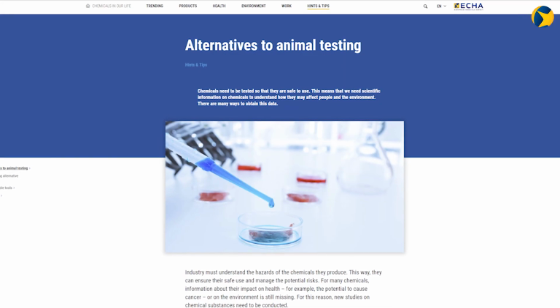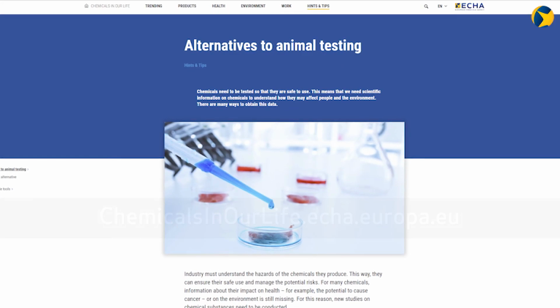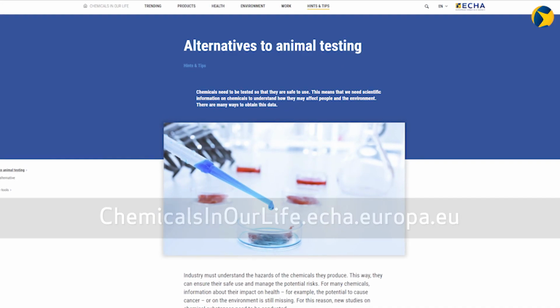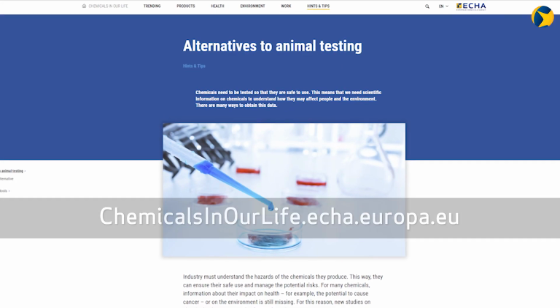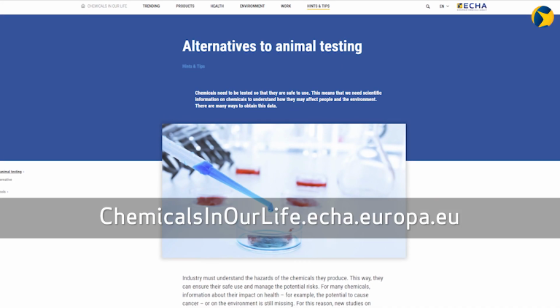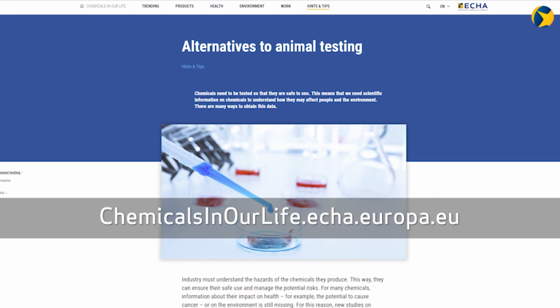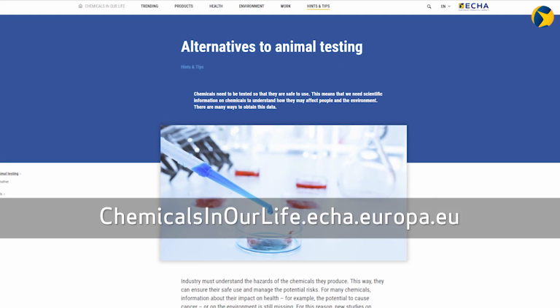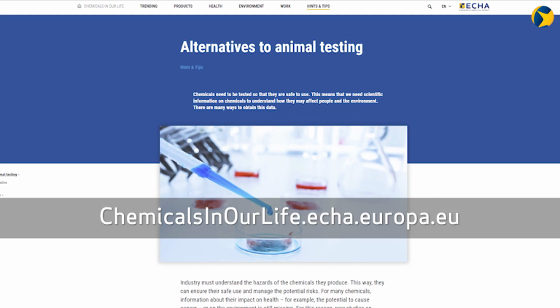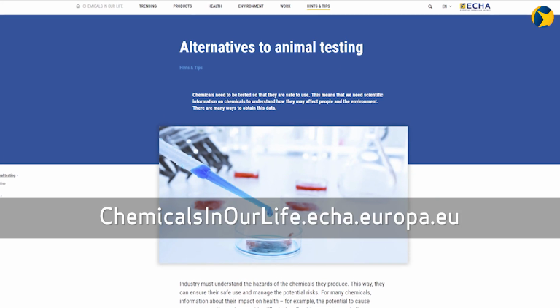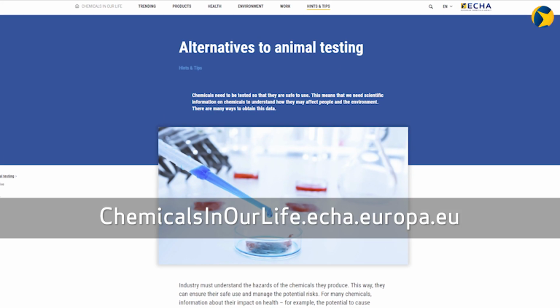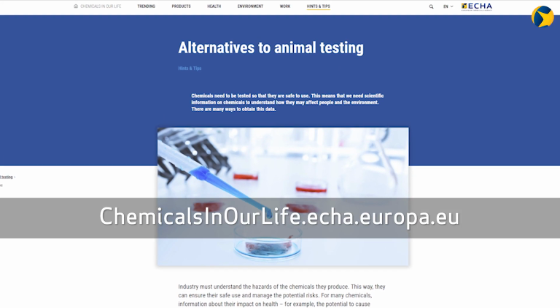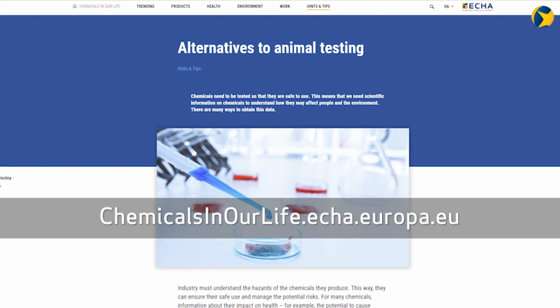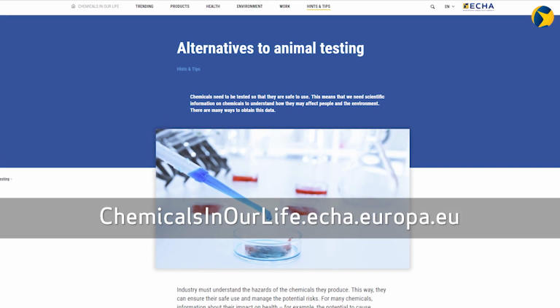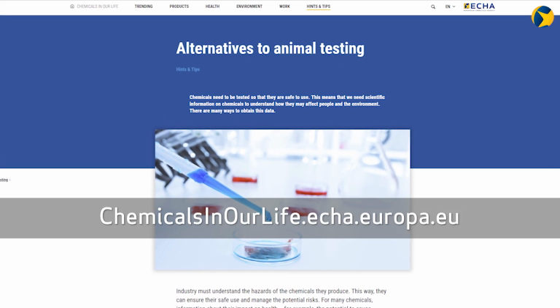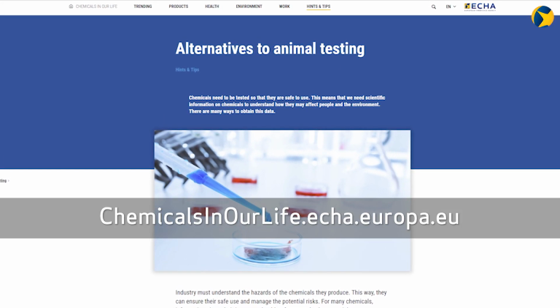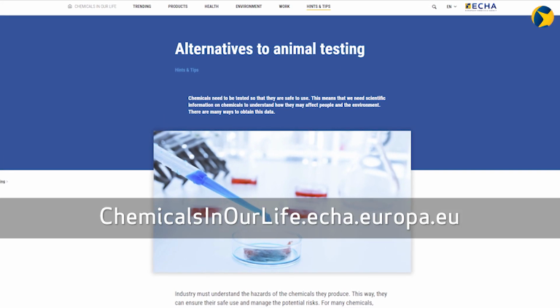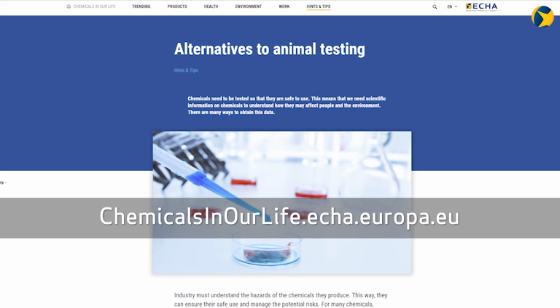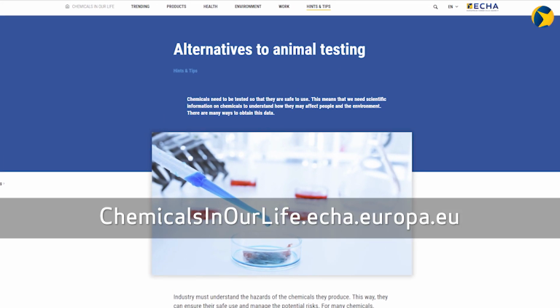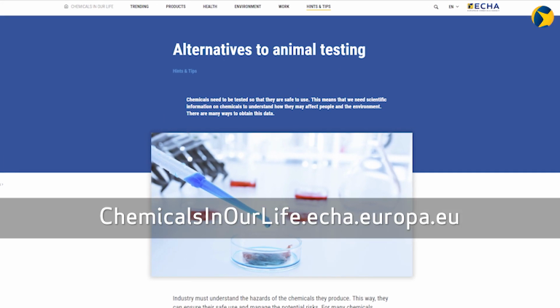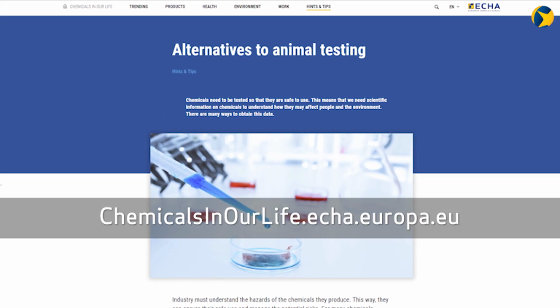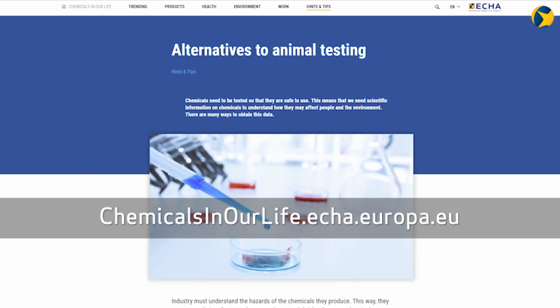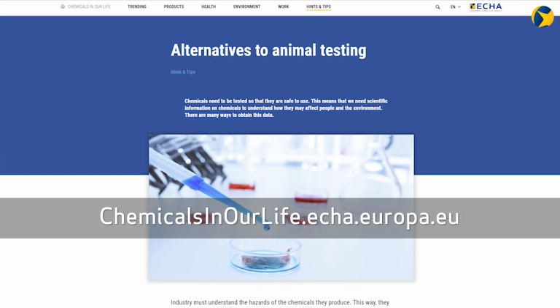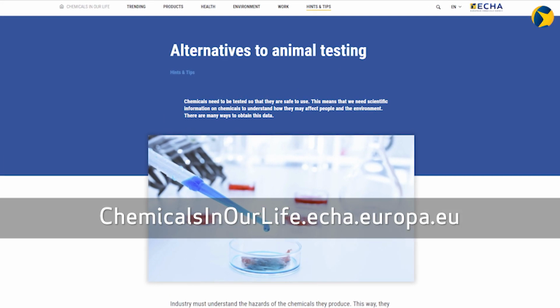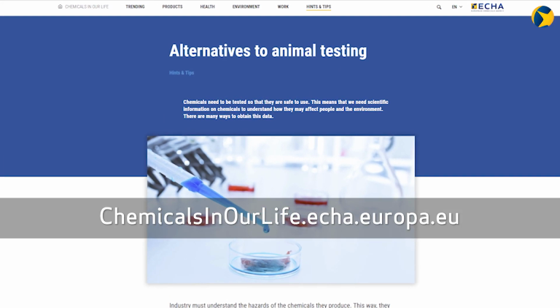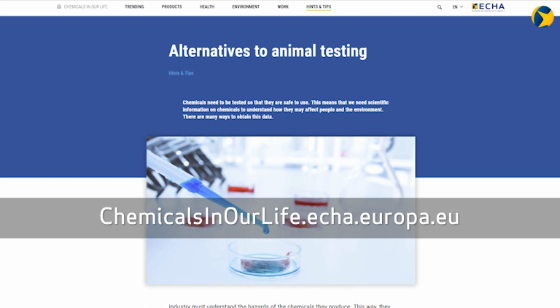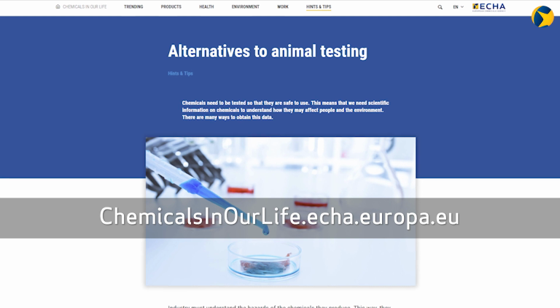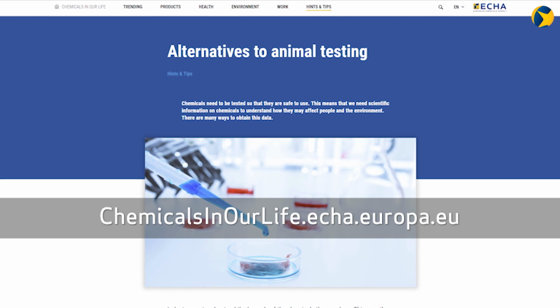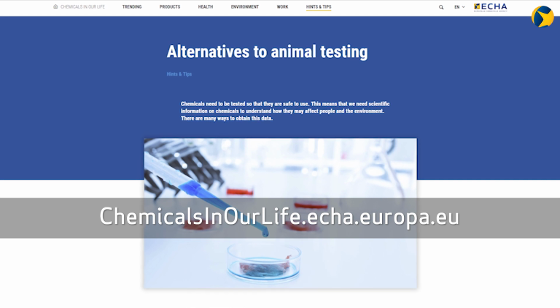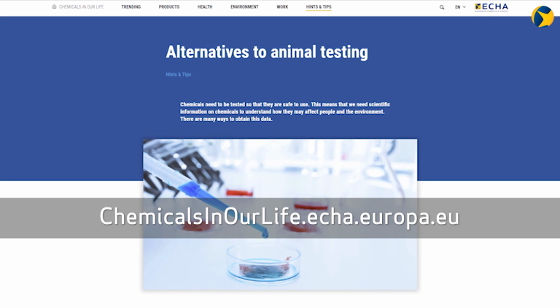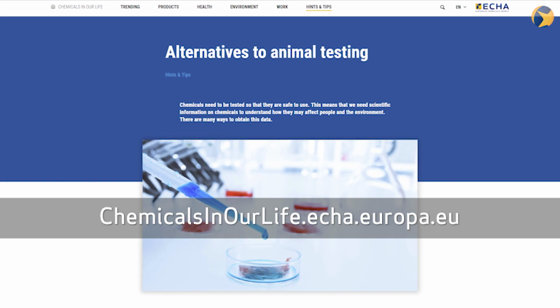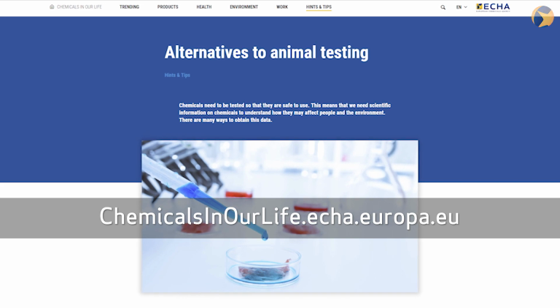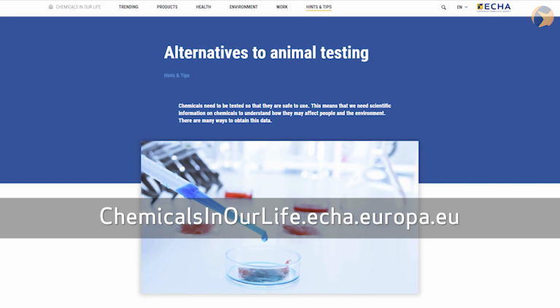Want to find out more? Visit chemicalsinourlife.eca.europa.eu